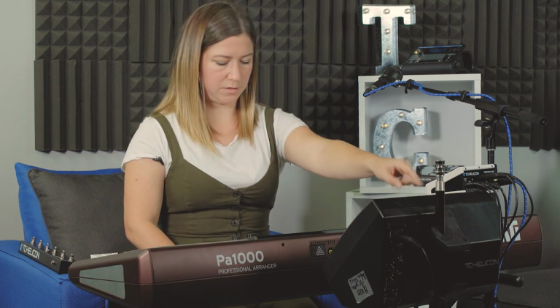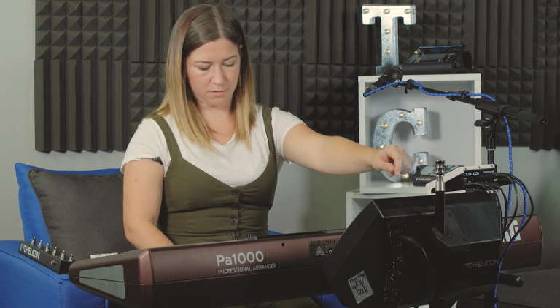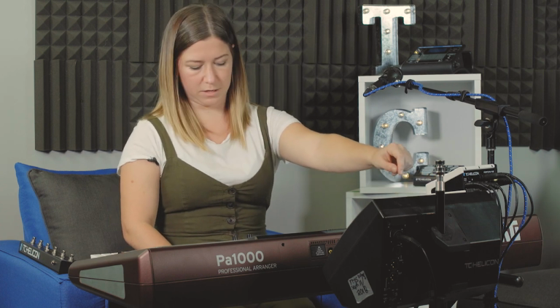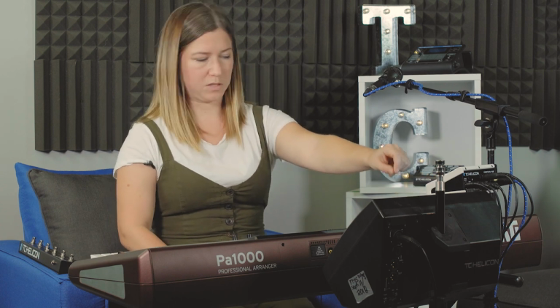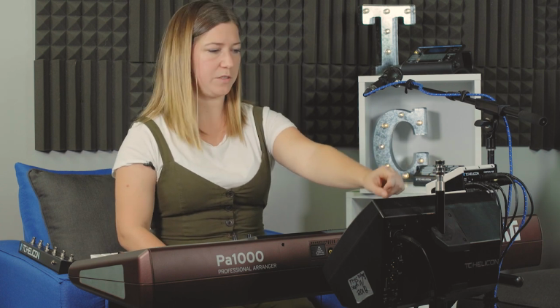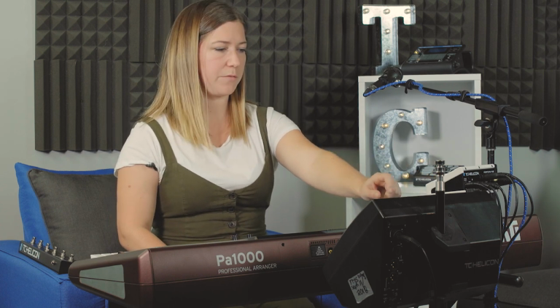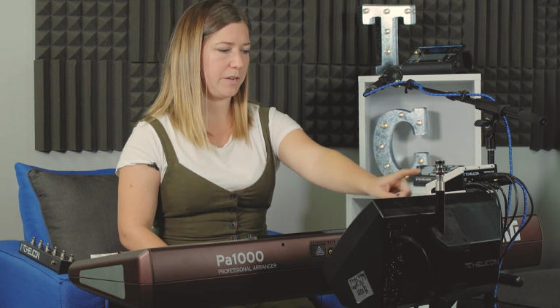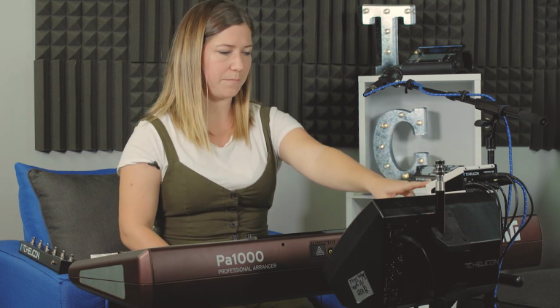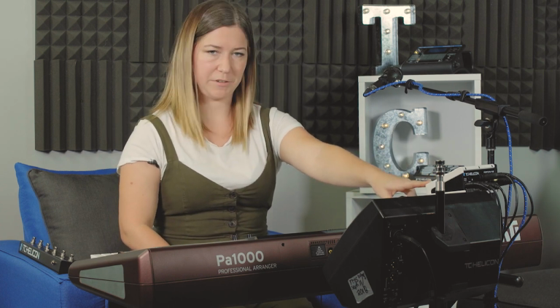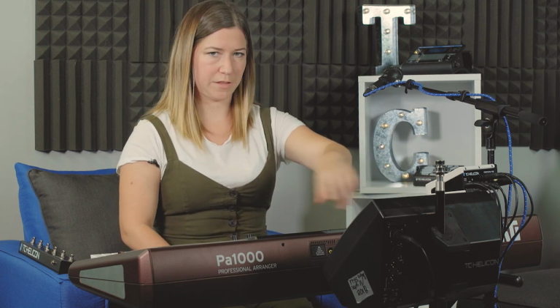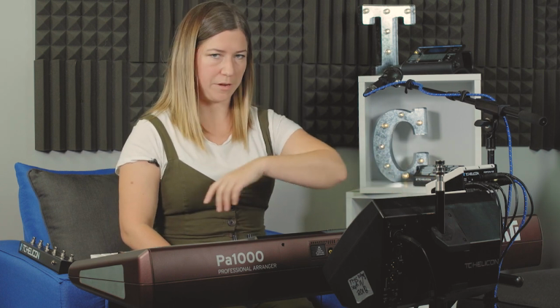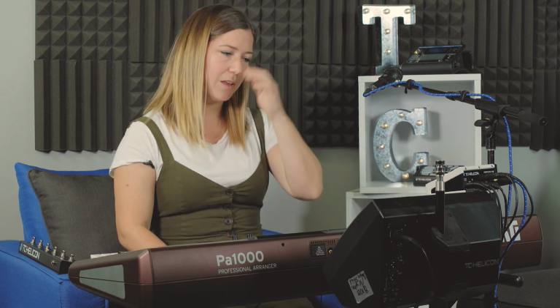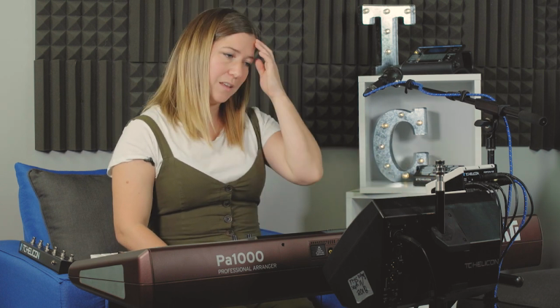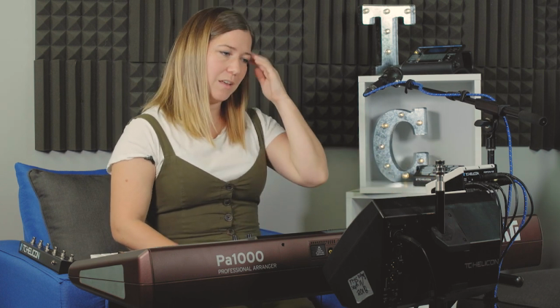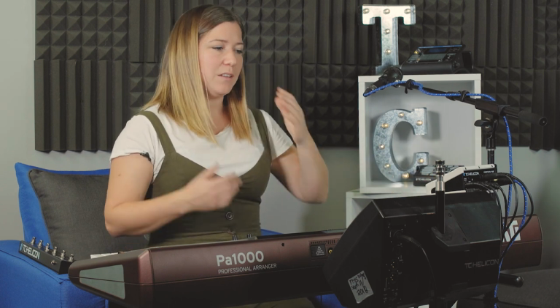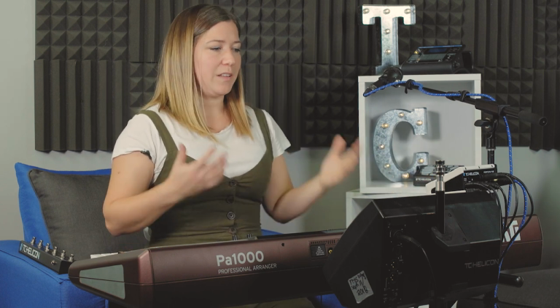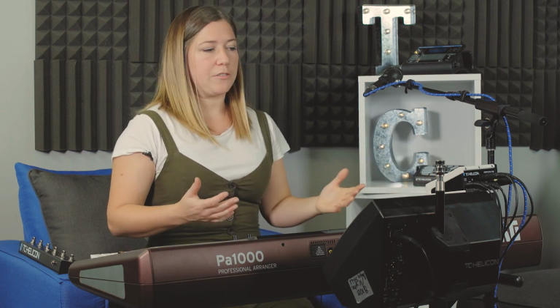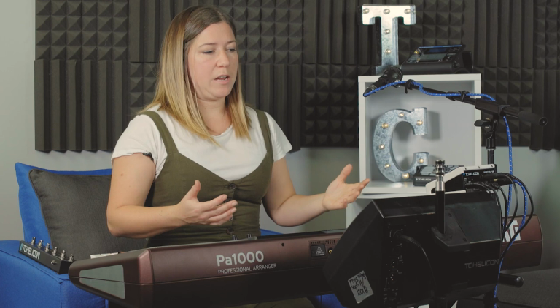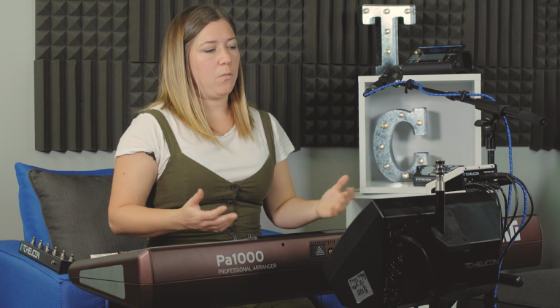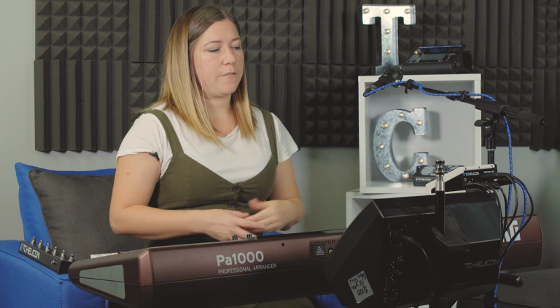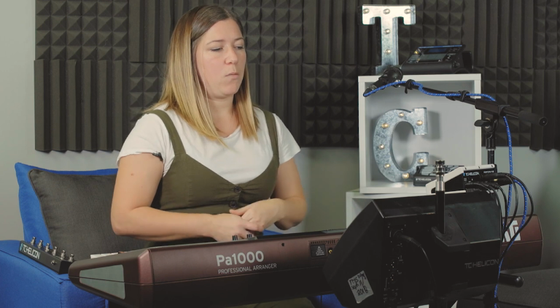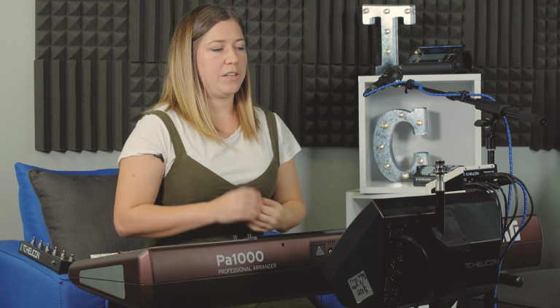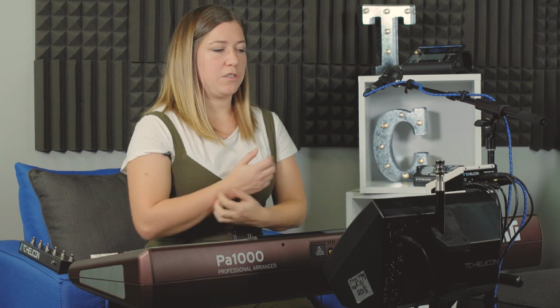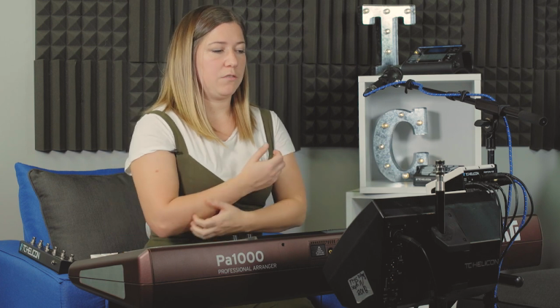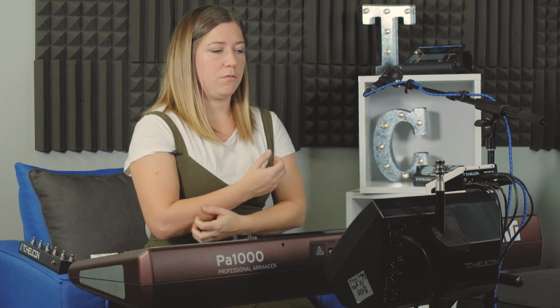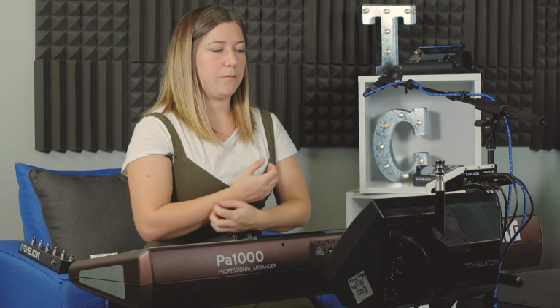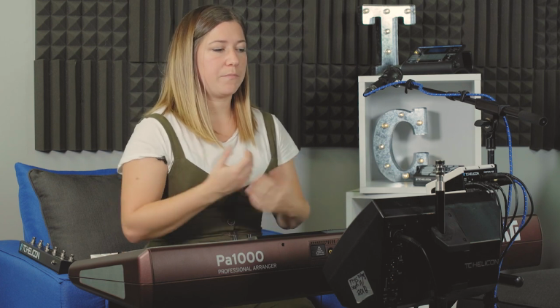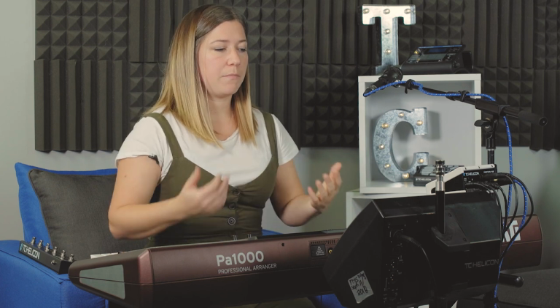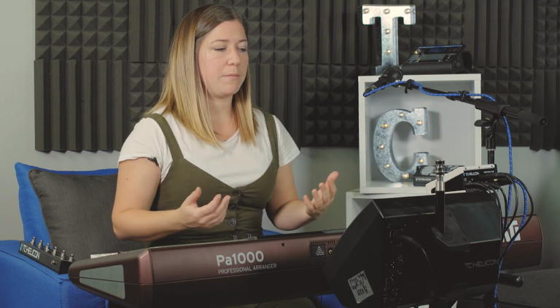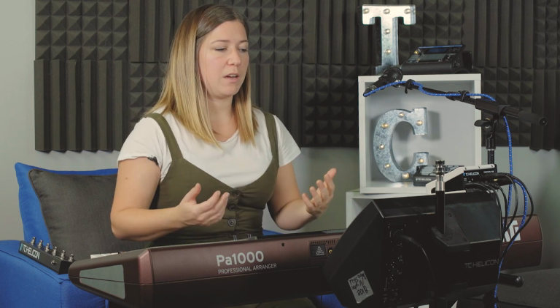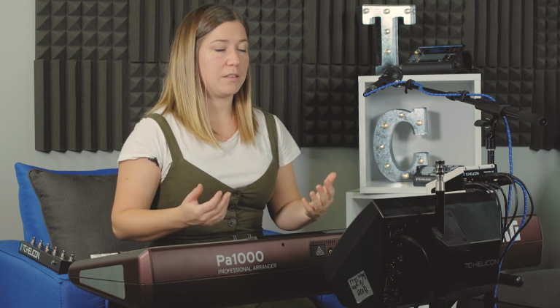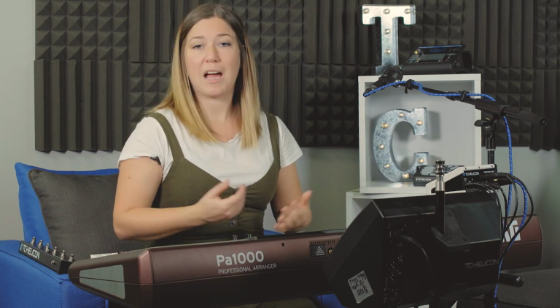If I hit 1 it's preset 1, if I hit 2 it goes to preset 2, and if I hit switch 3 it's preset 3. That's great, but what if I want it to tap my tempo?